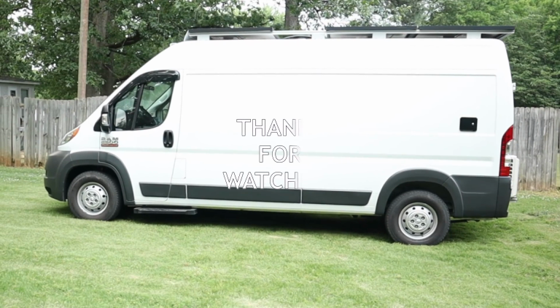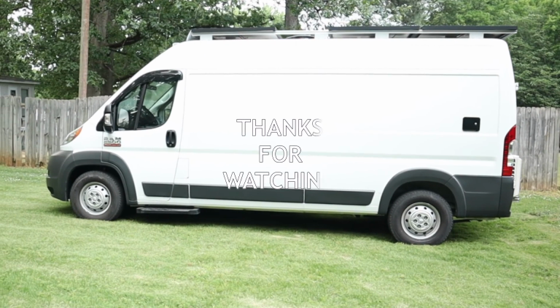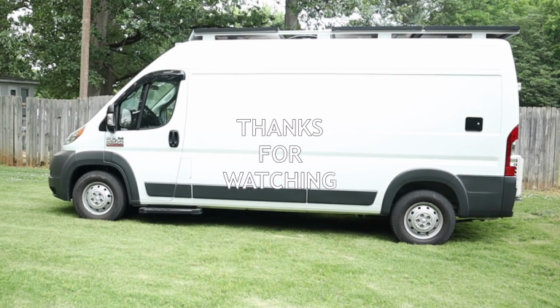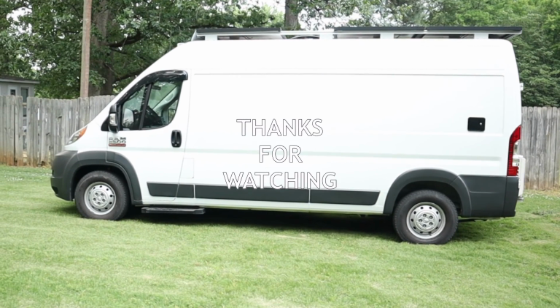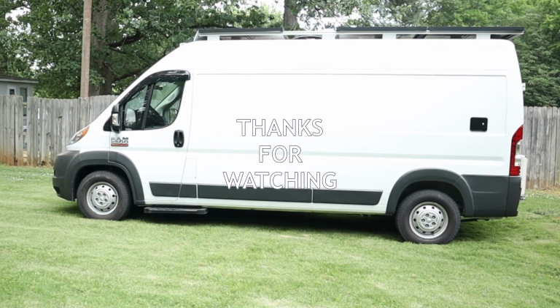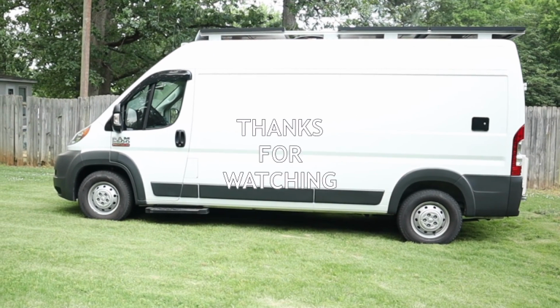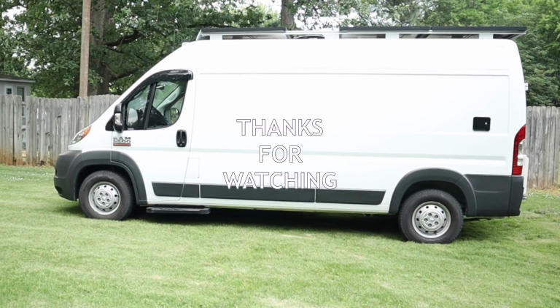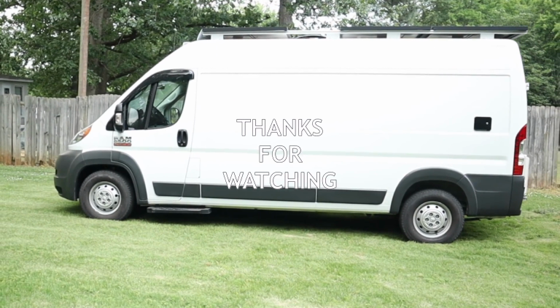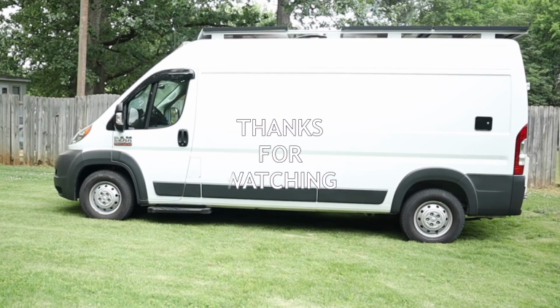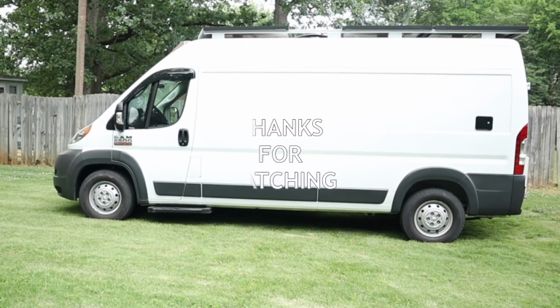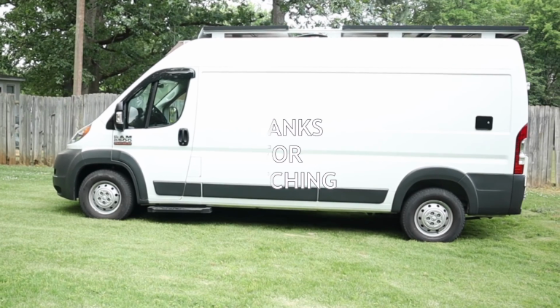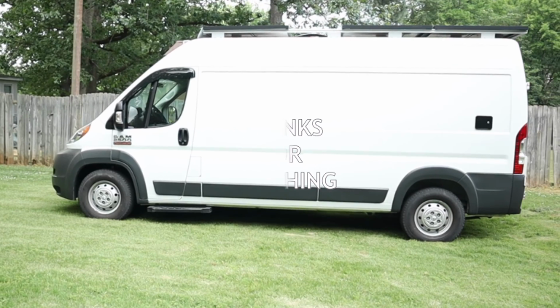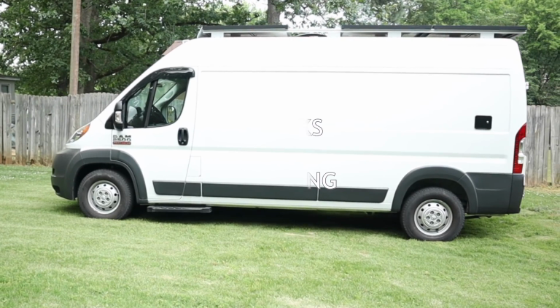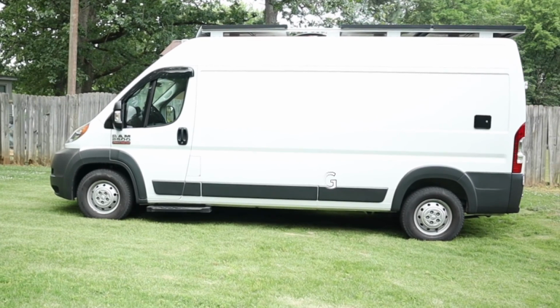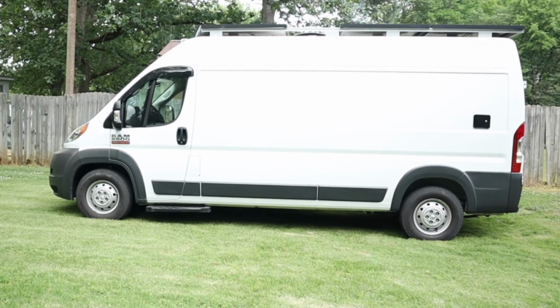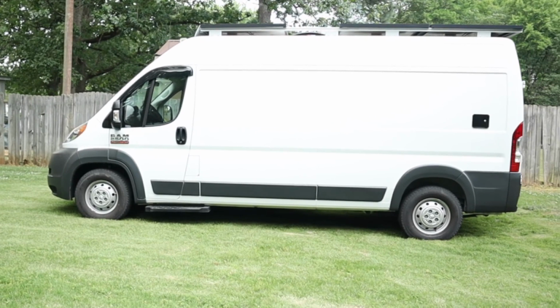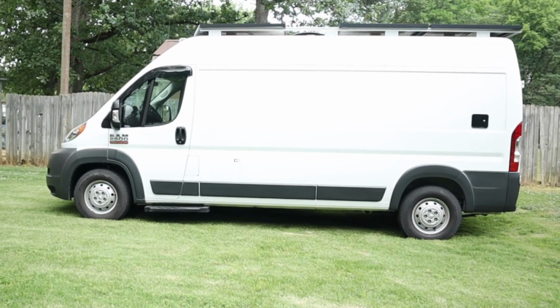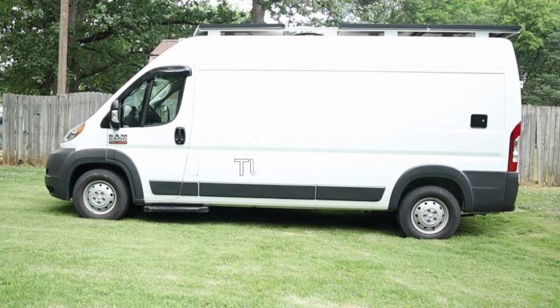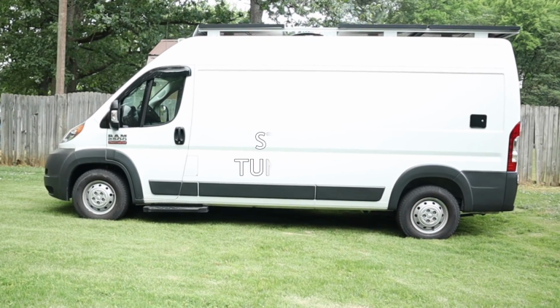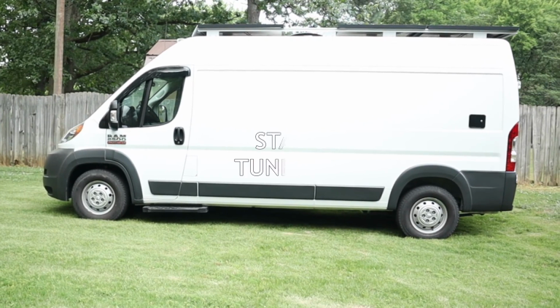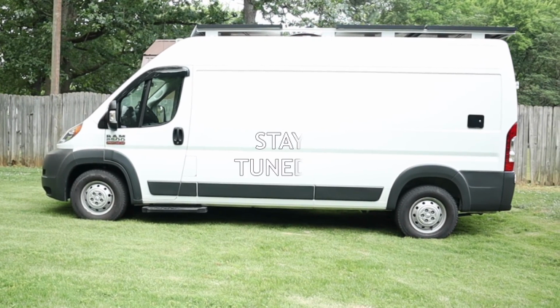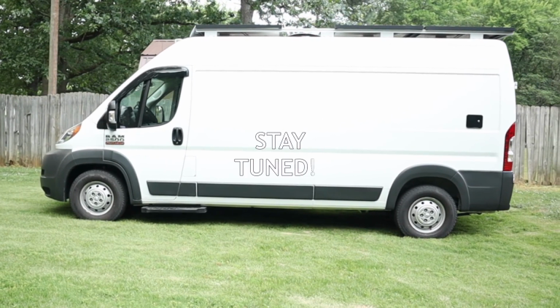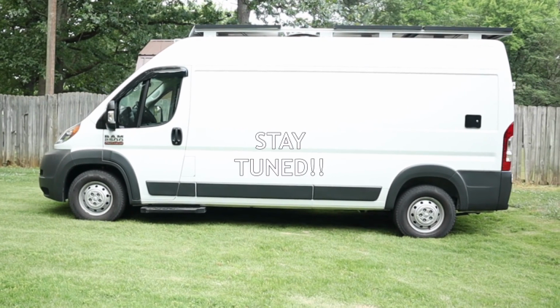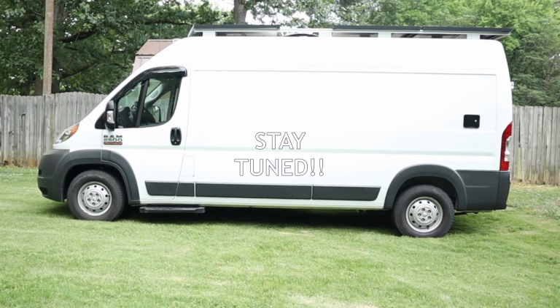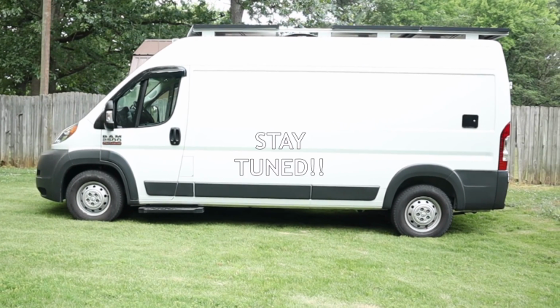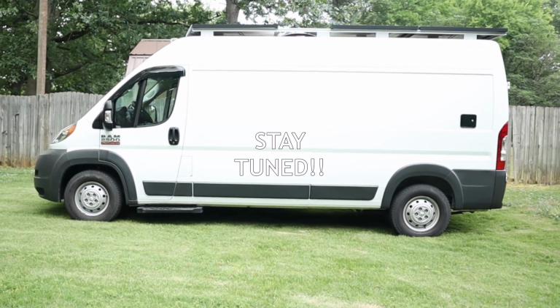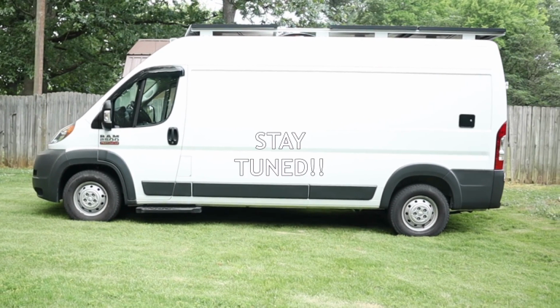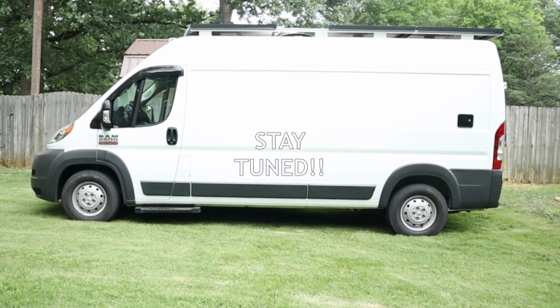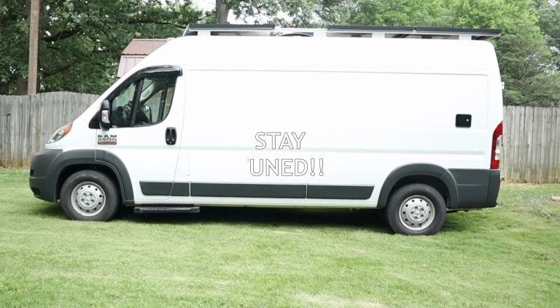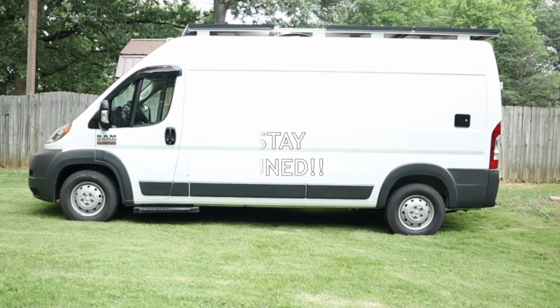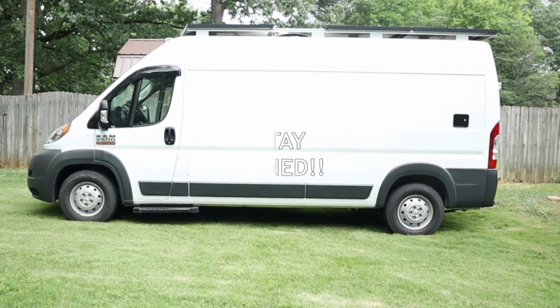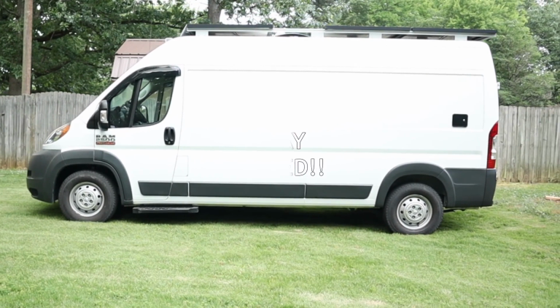I hope you enjoyed the video and stay tuned for the van tour video coming out soon.